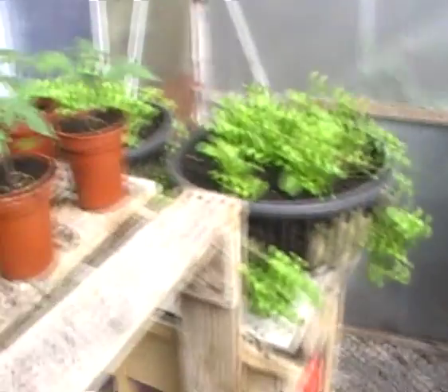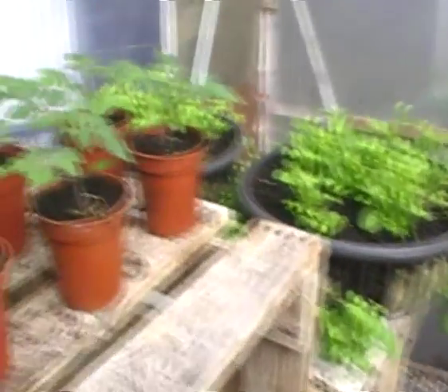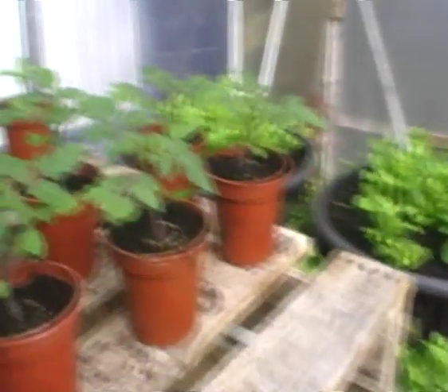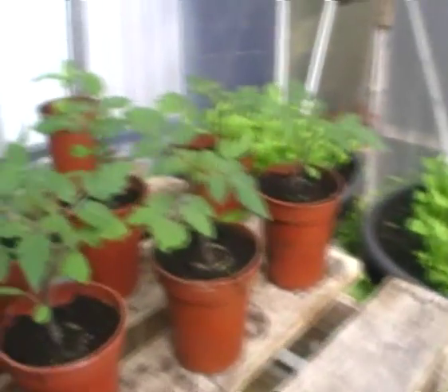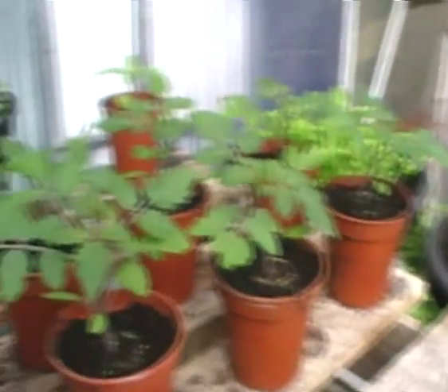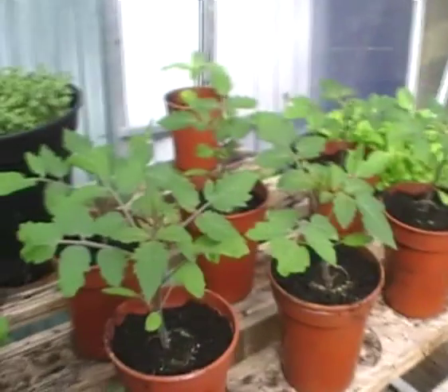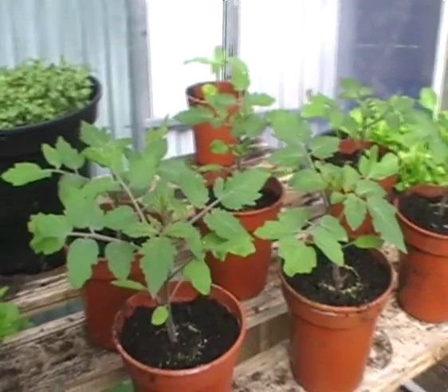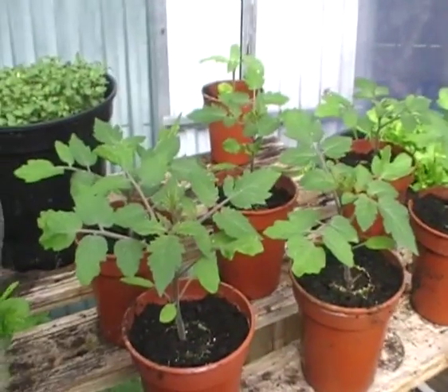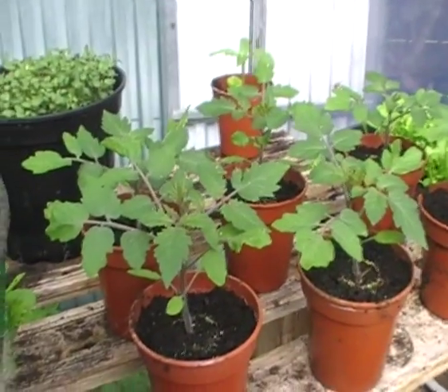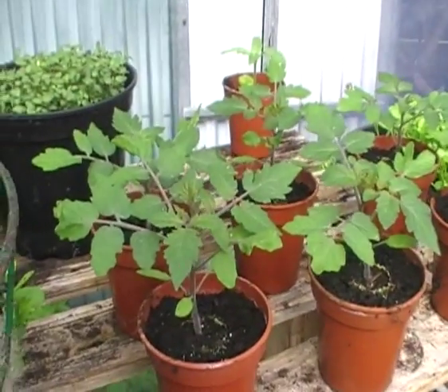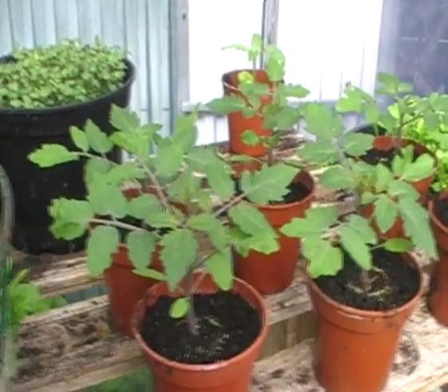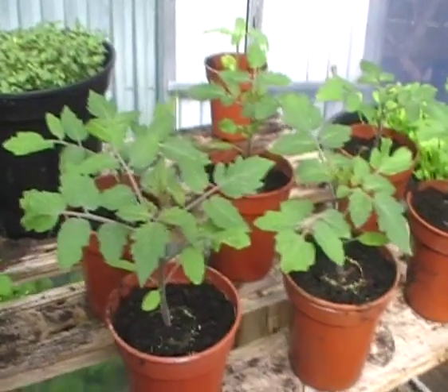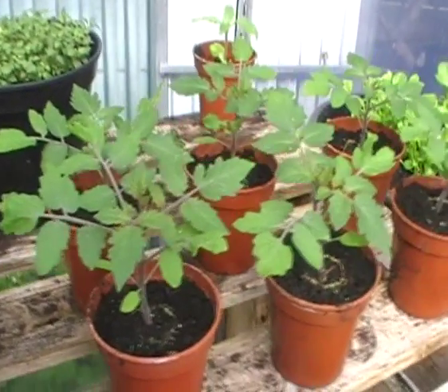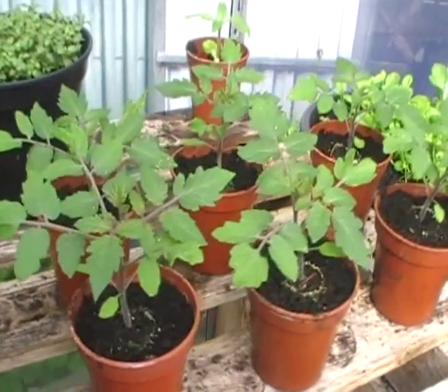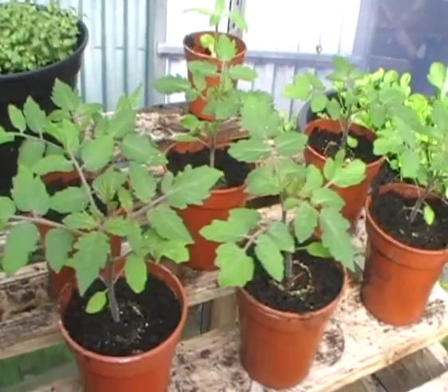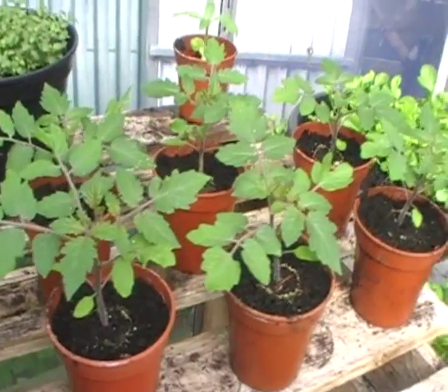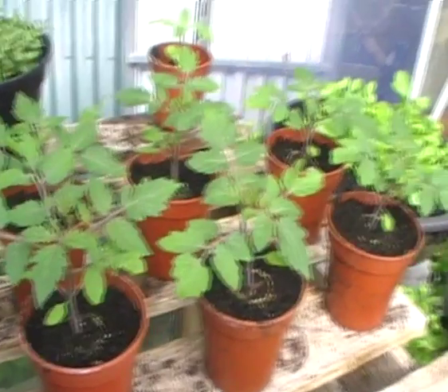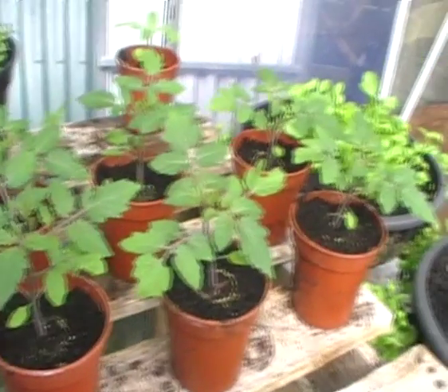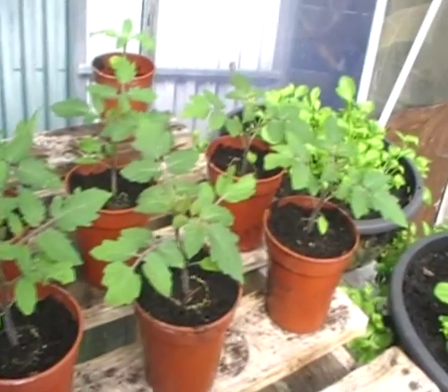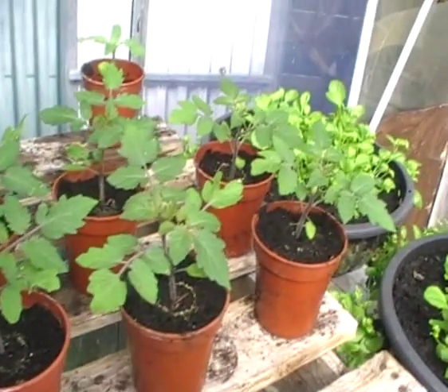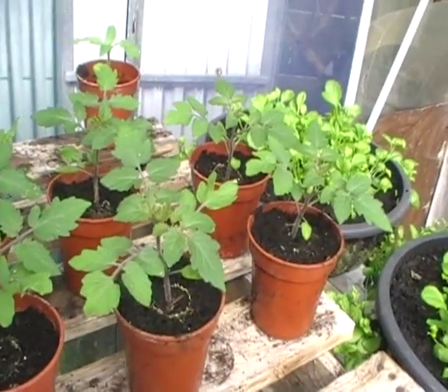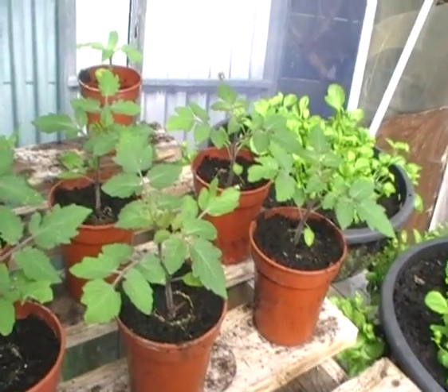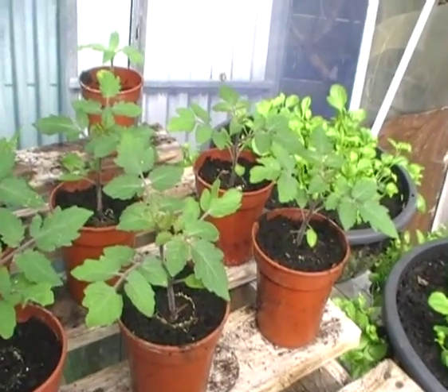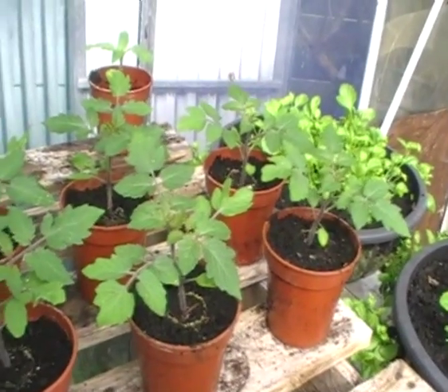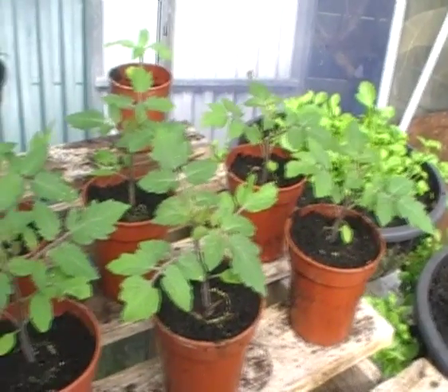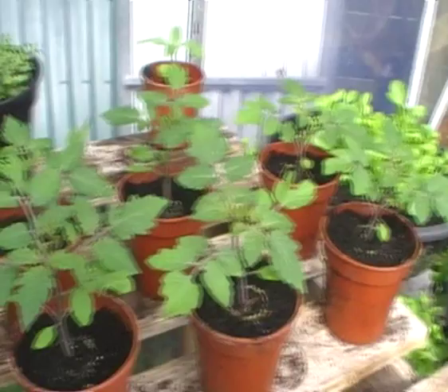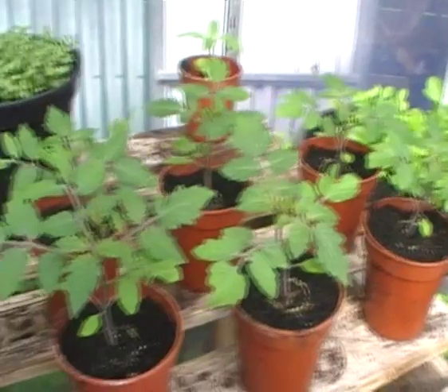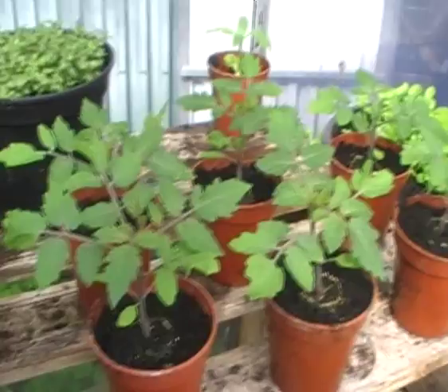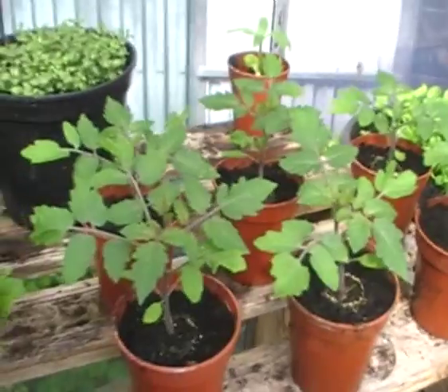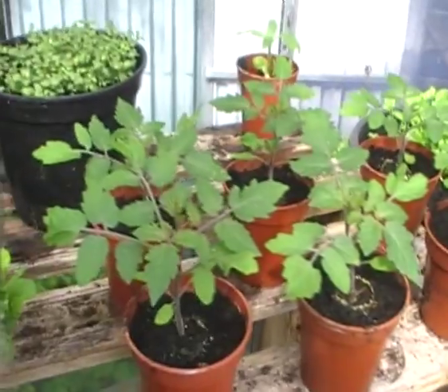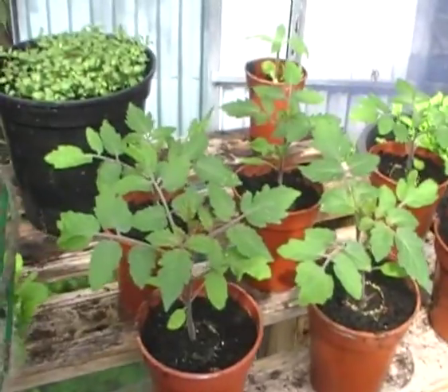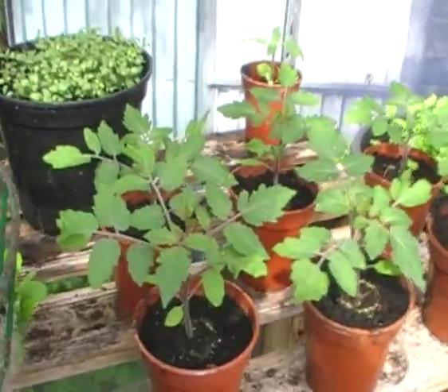Just a quick look at my hundreds and thousands of tomatoes — coming along well.